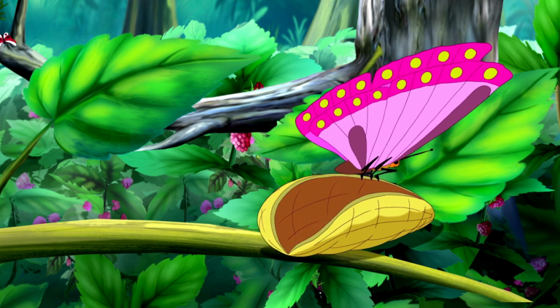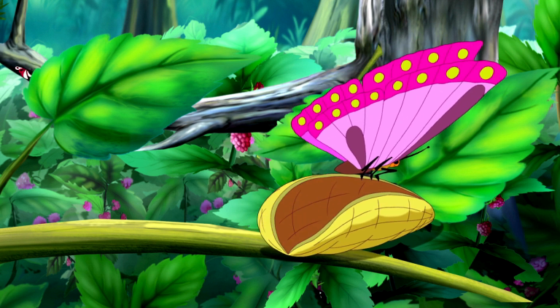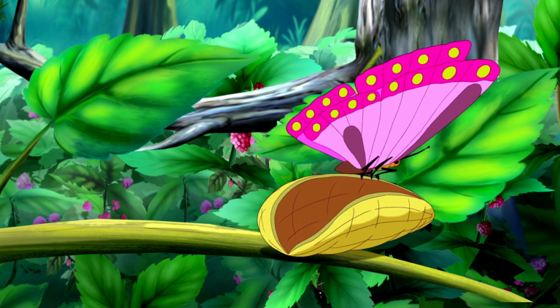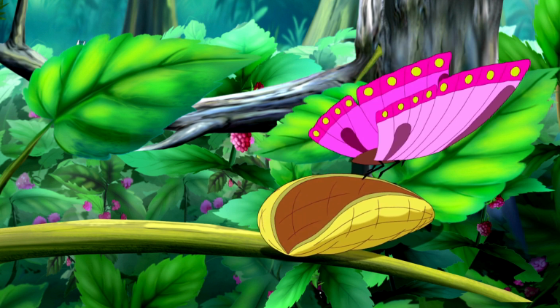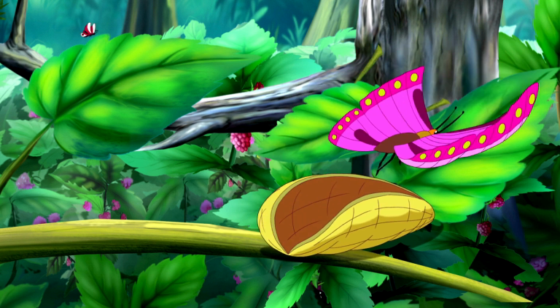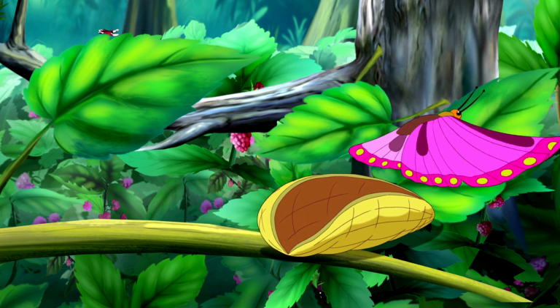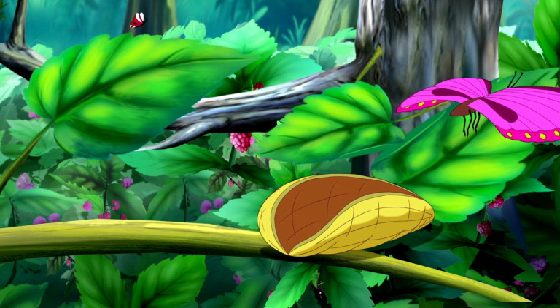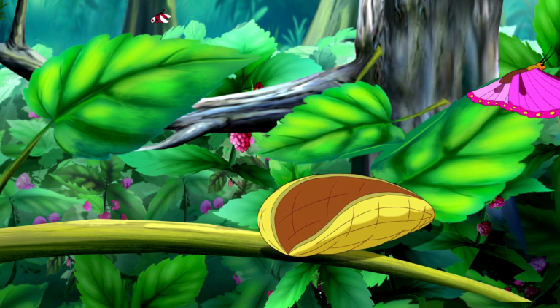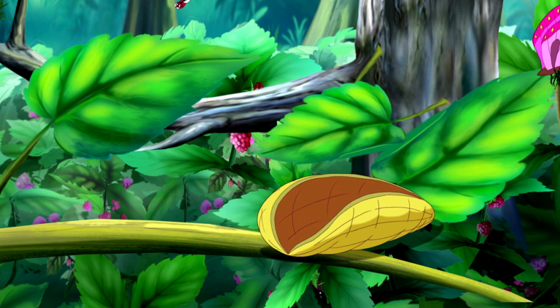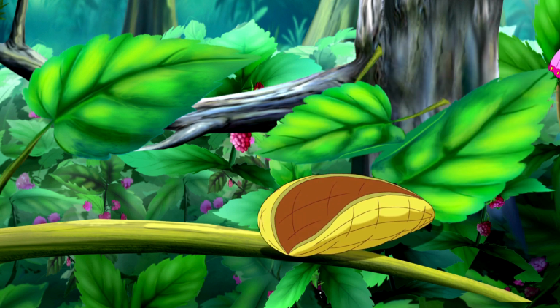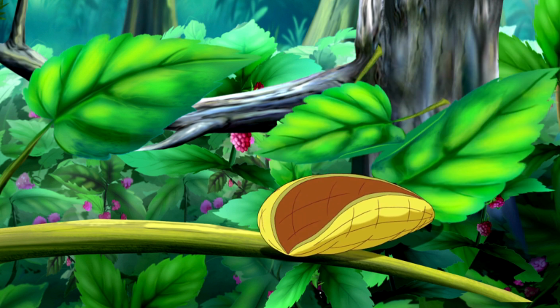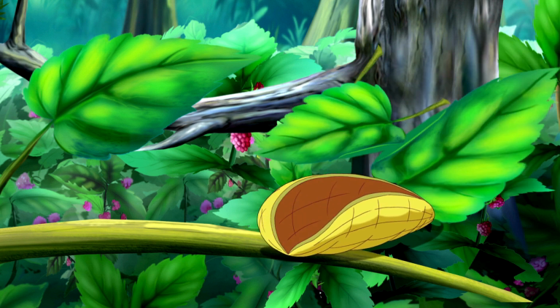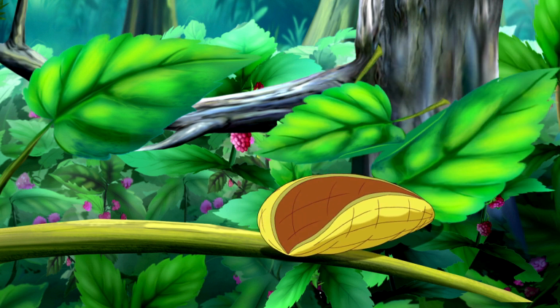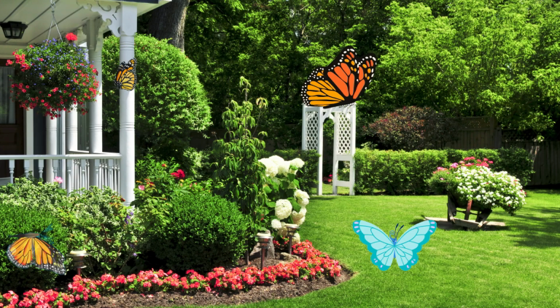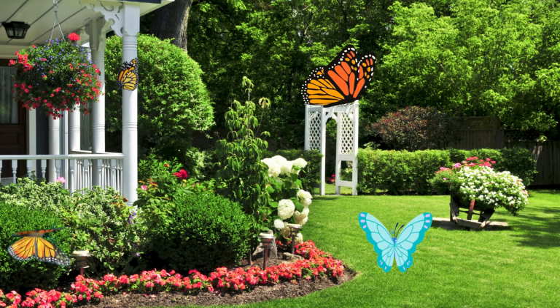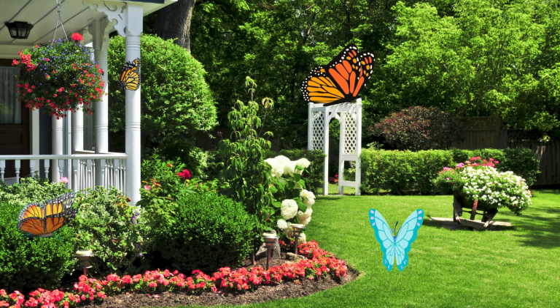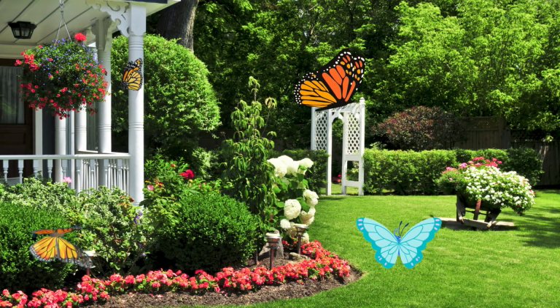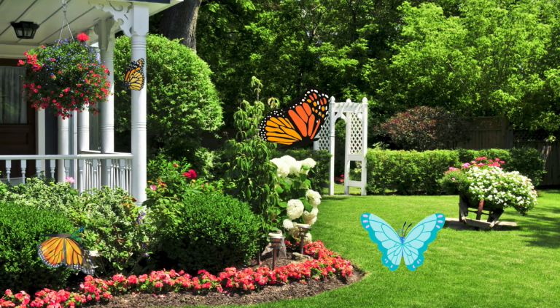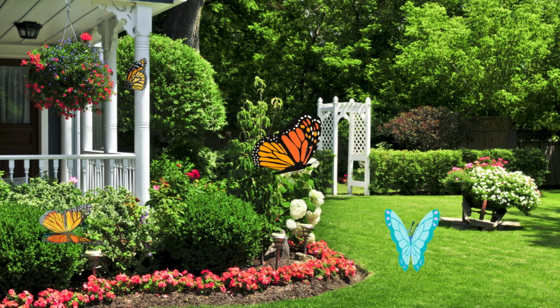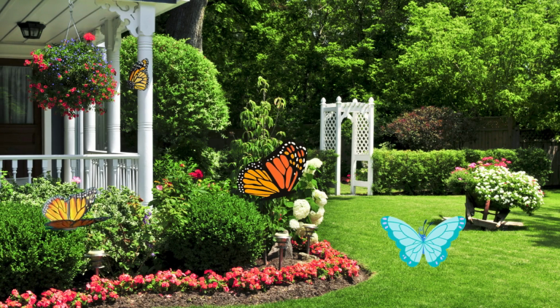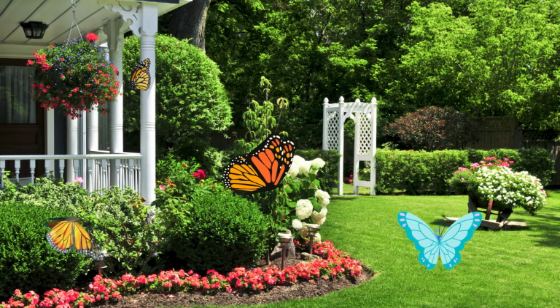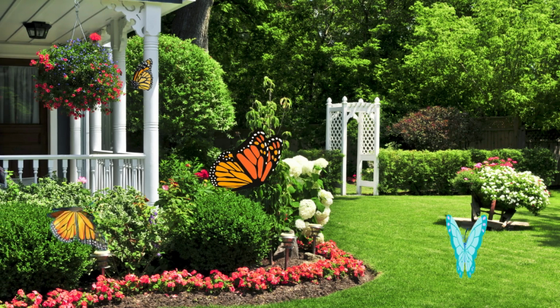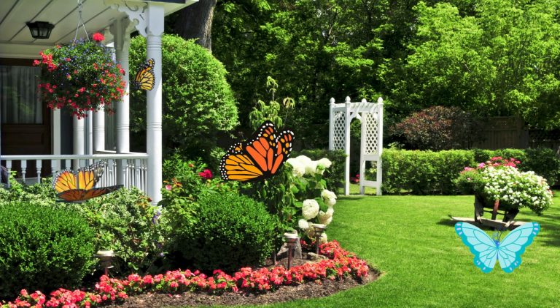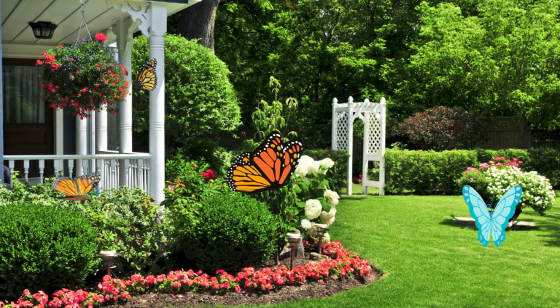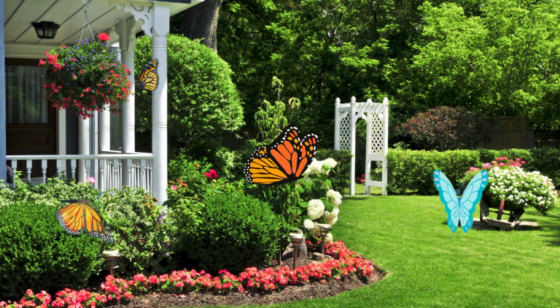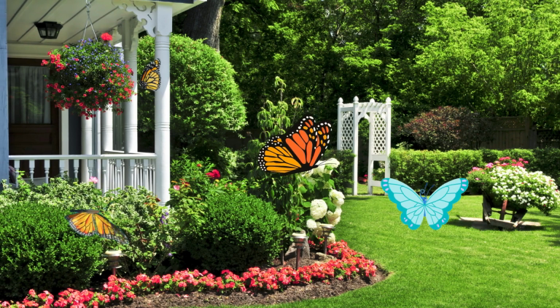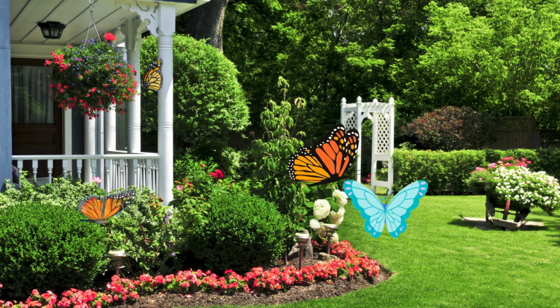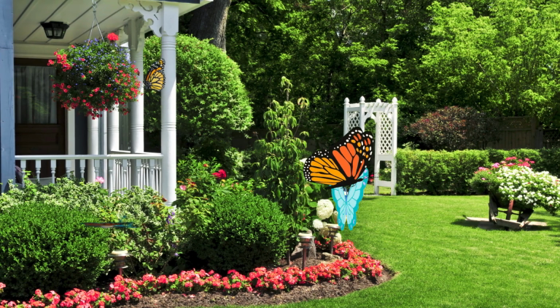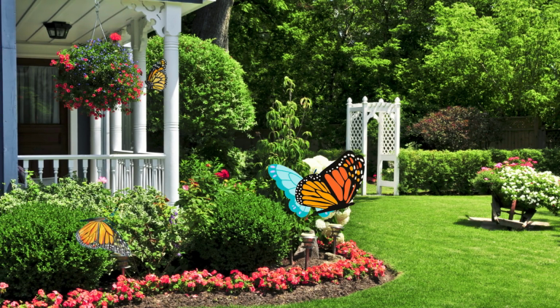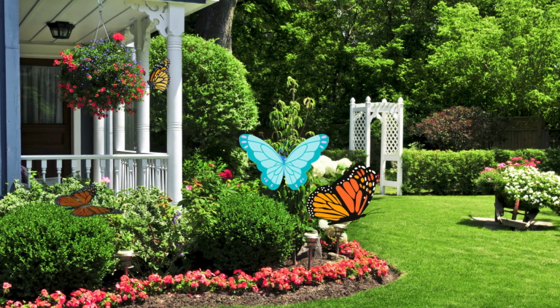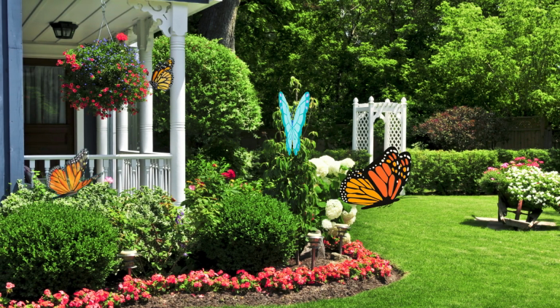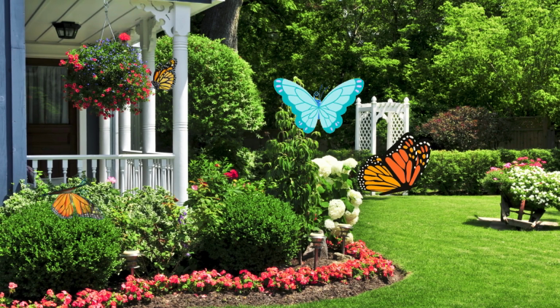Butterflies help flowers by spreading pollen, just like bees. And they make the garden extra colorful.